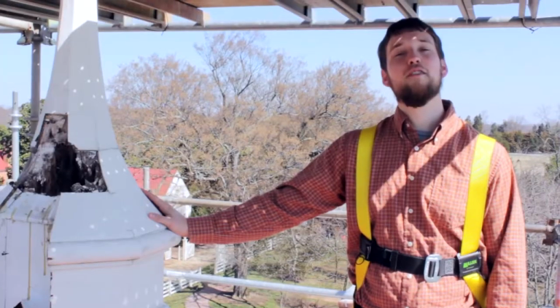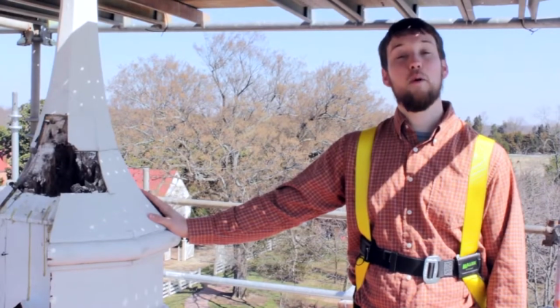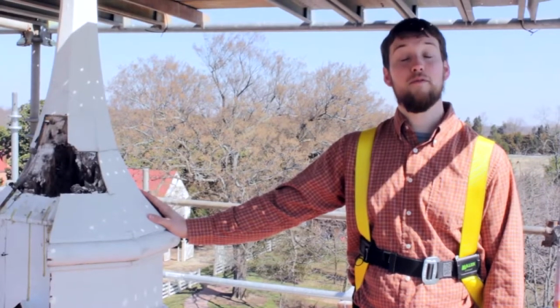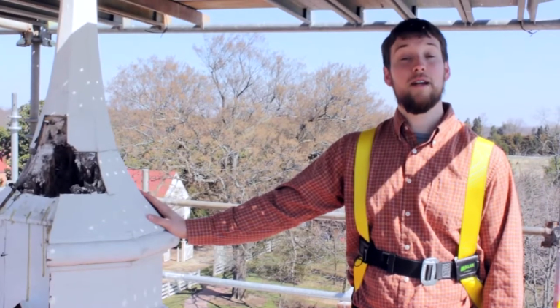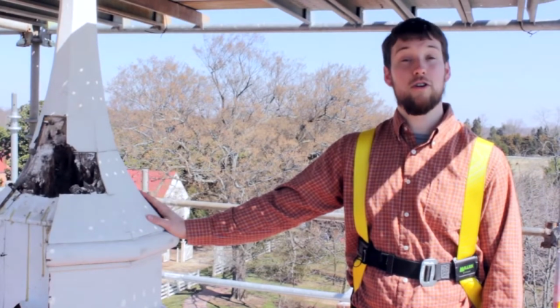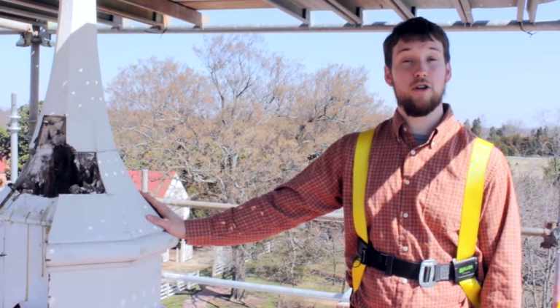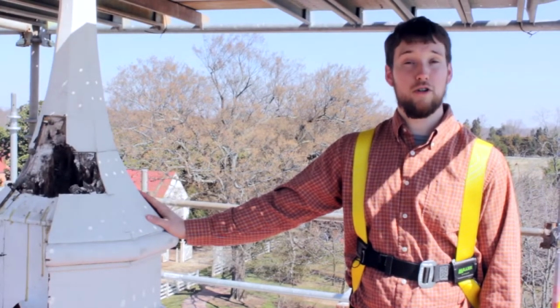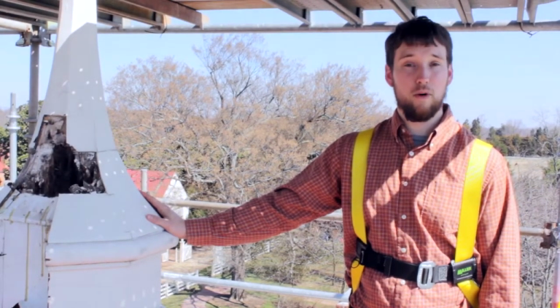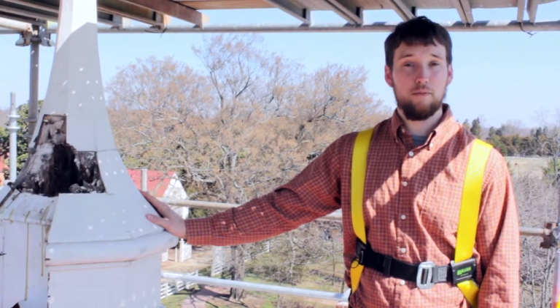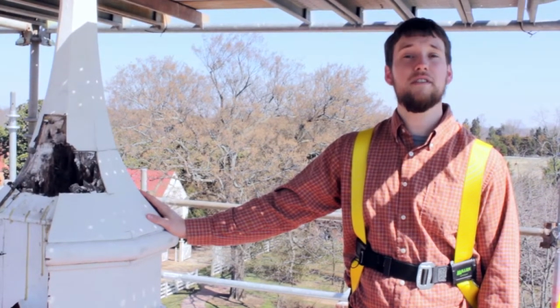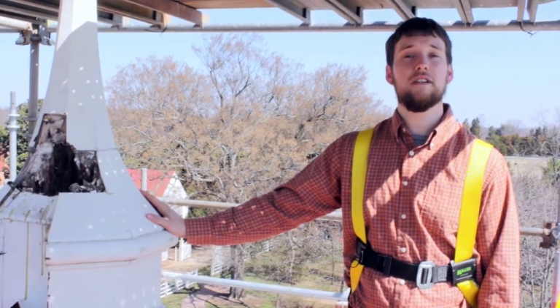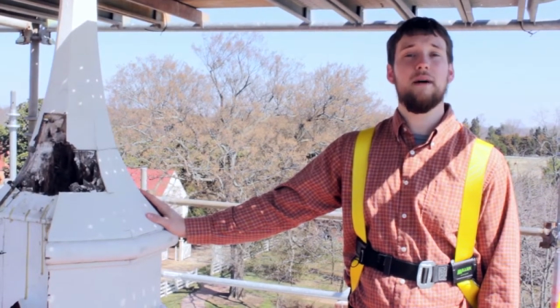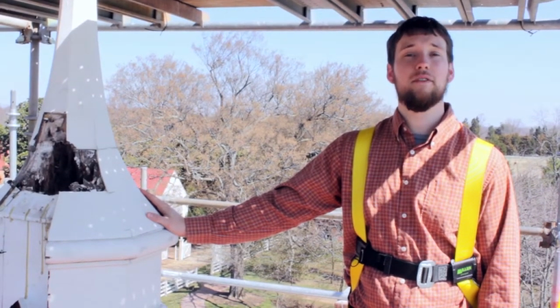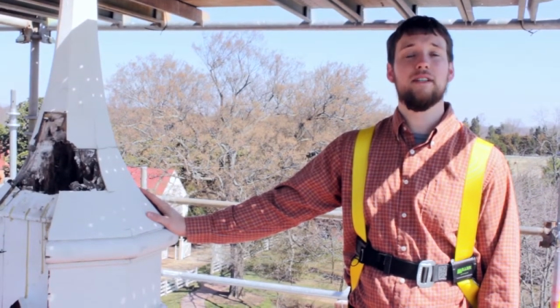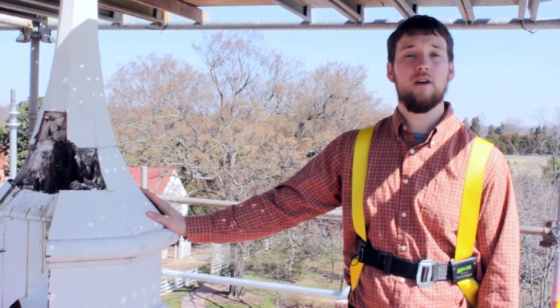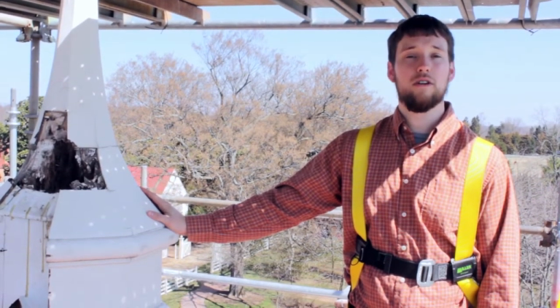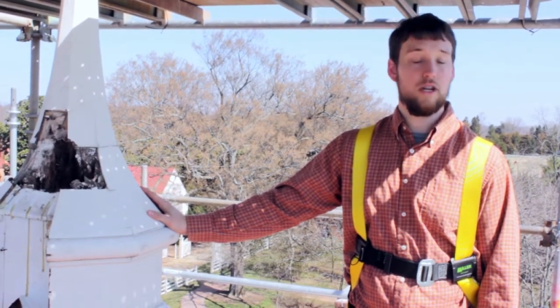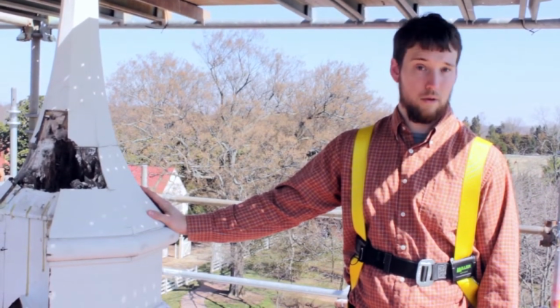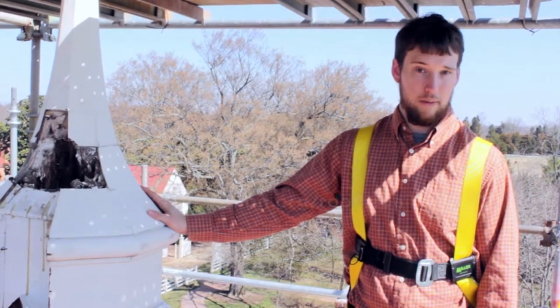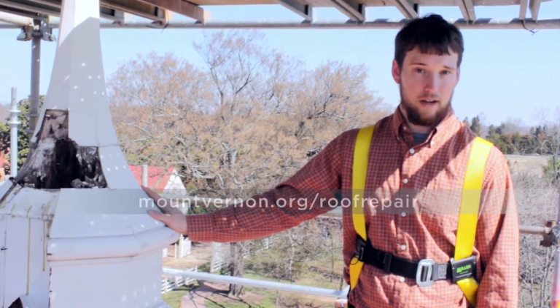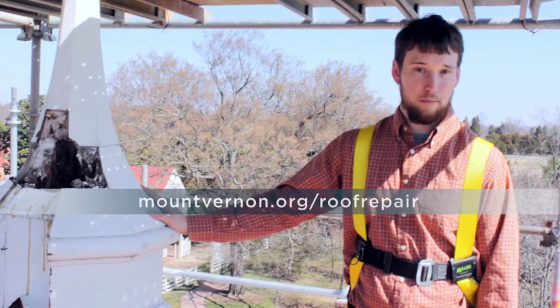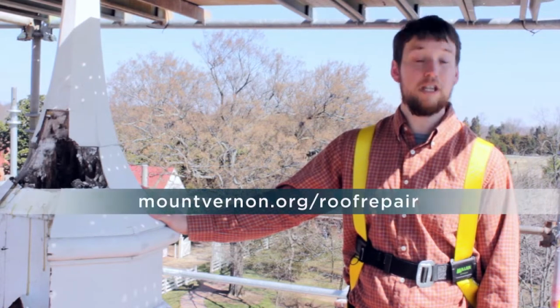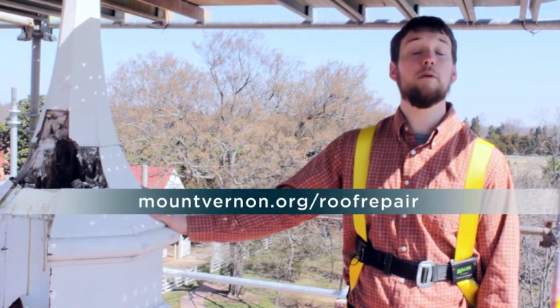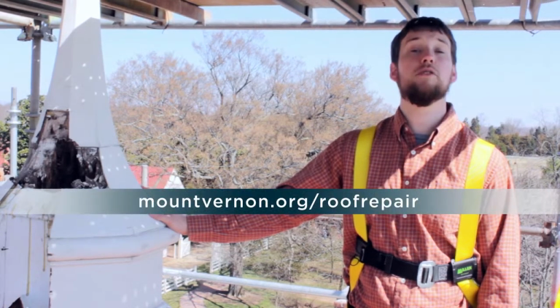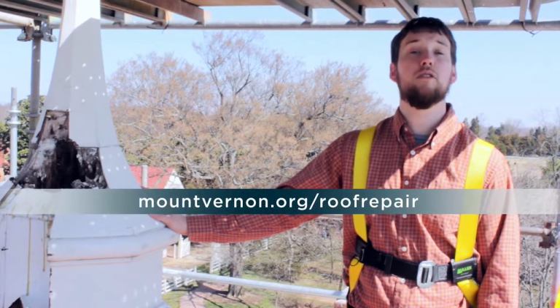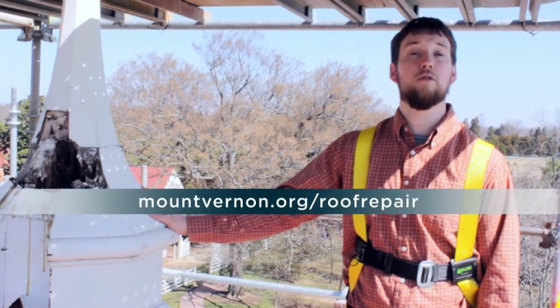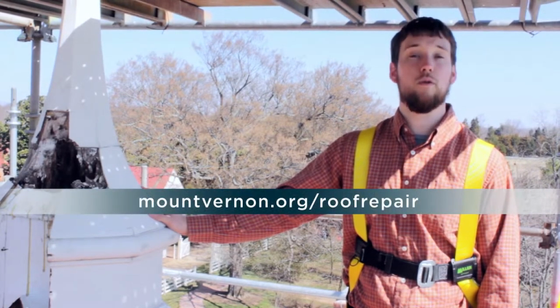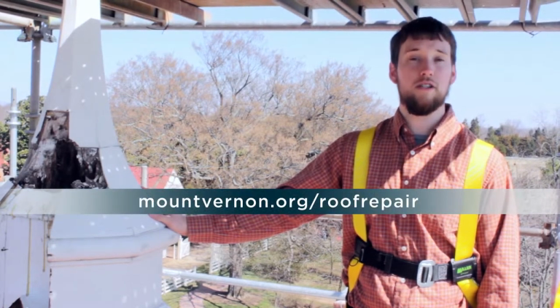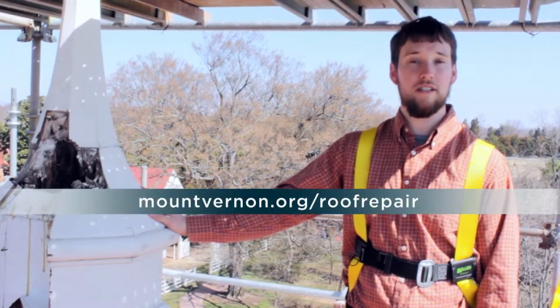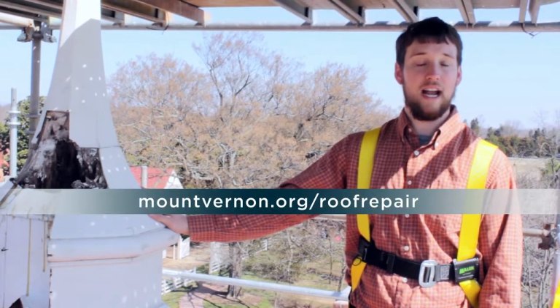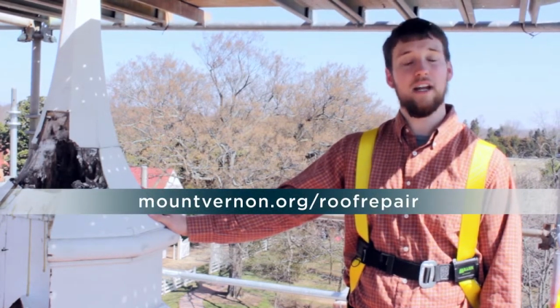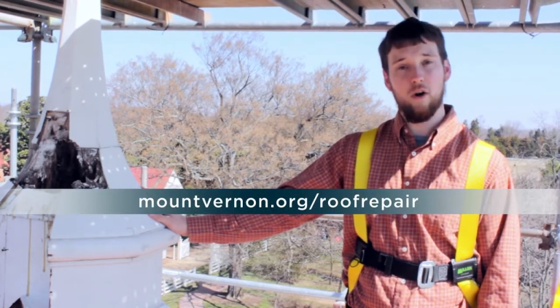For more information or to show your support, please visit us at mountvernon.org/roof-repair. Please help us preserve George Washington's iconic home.